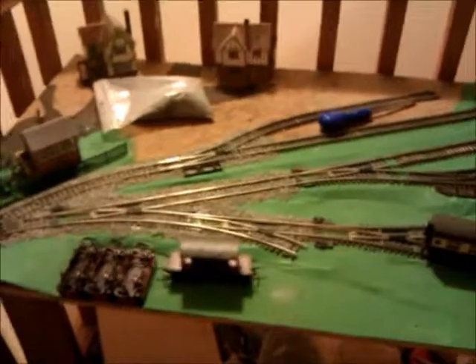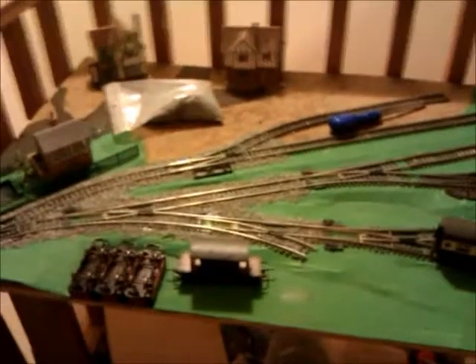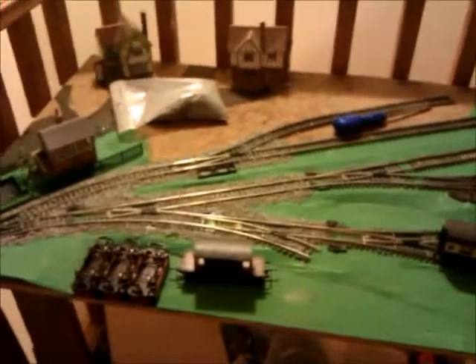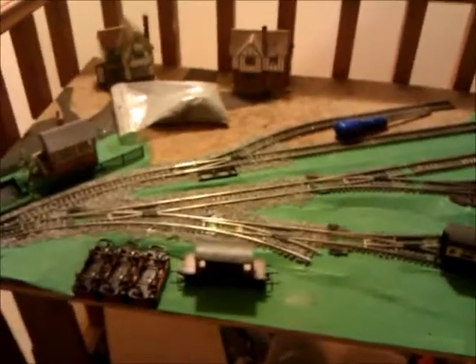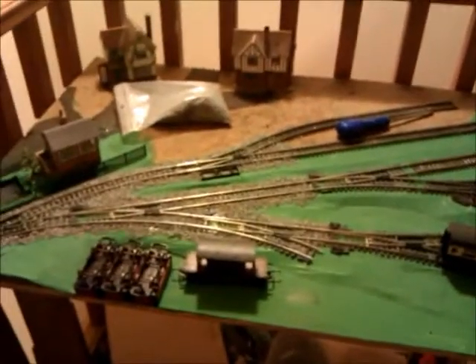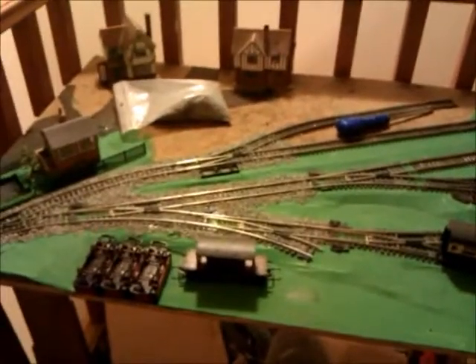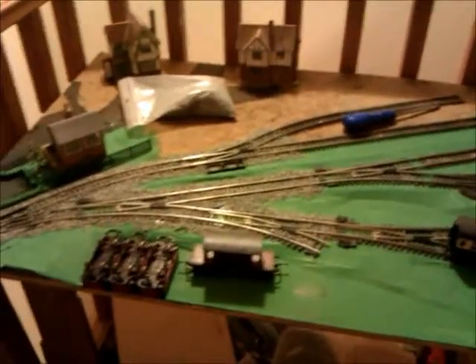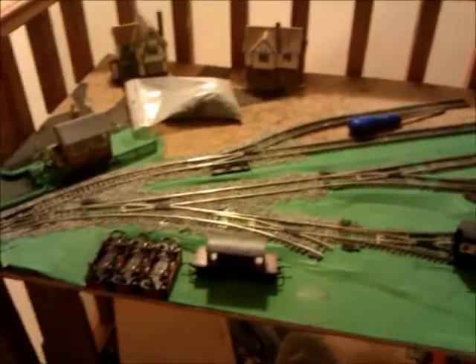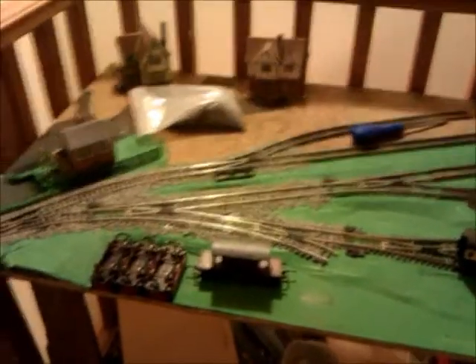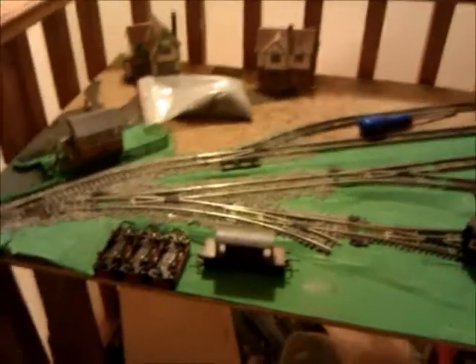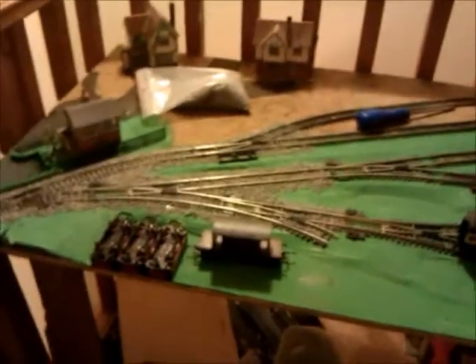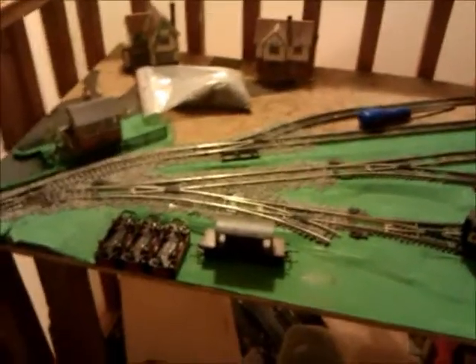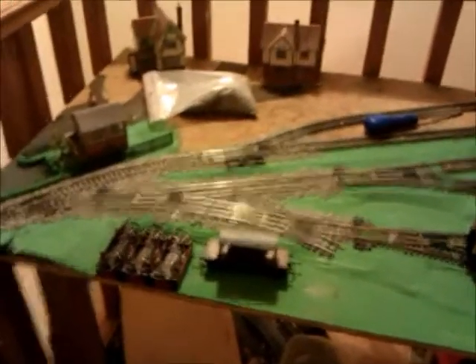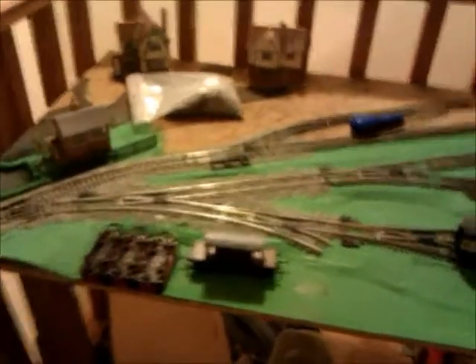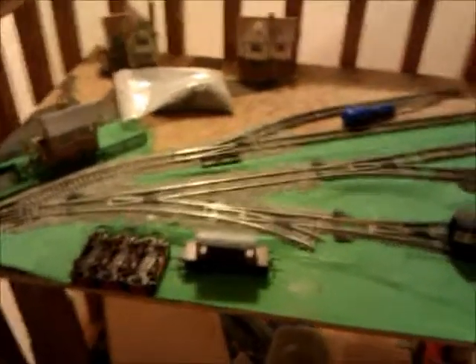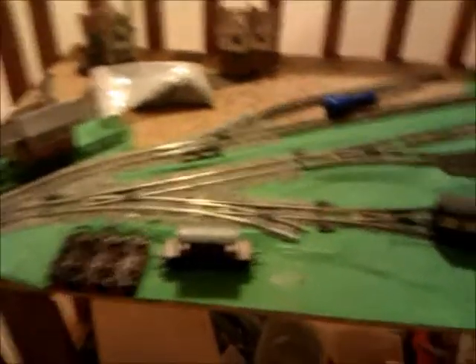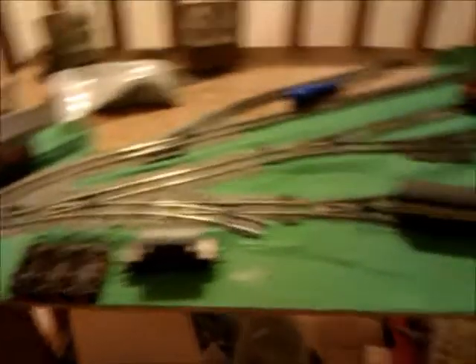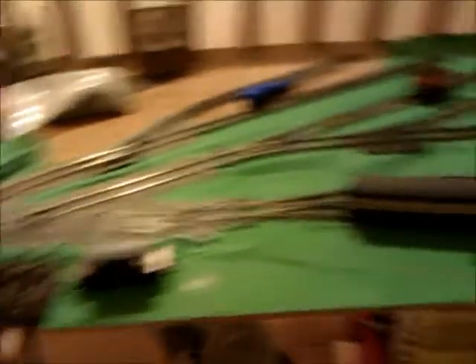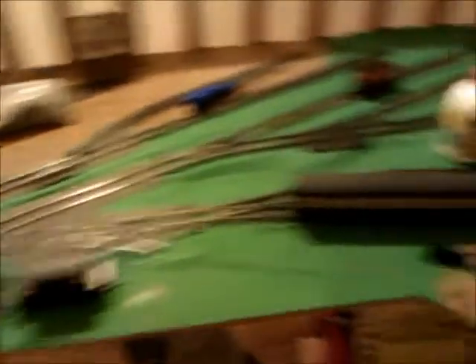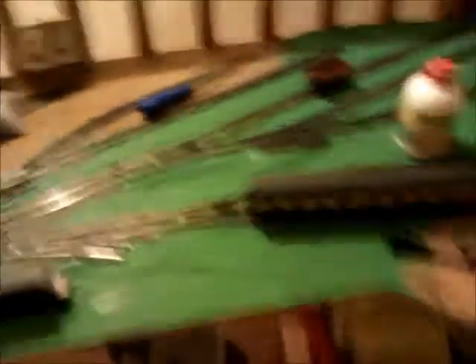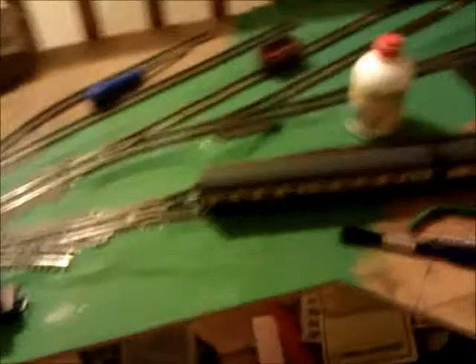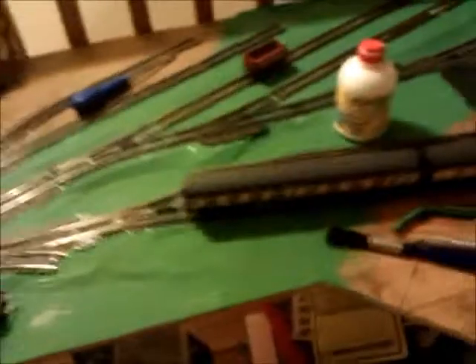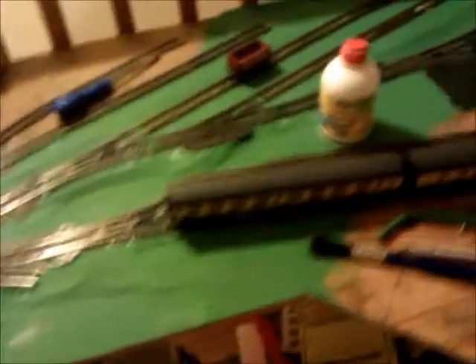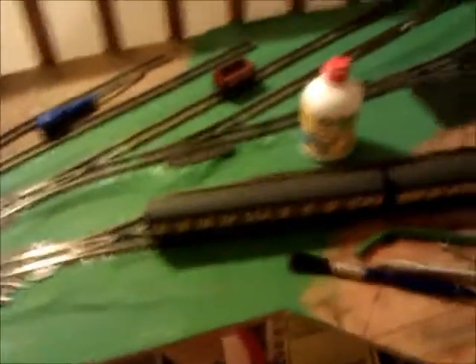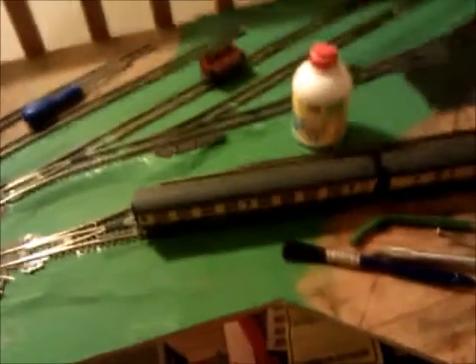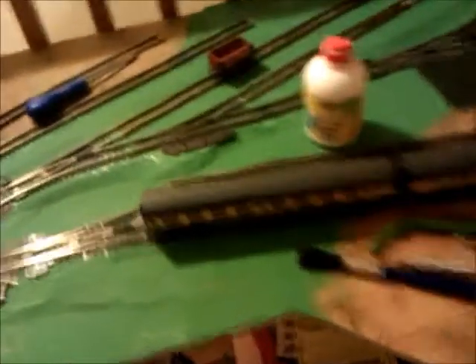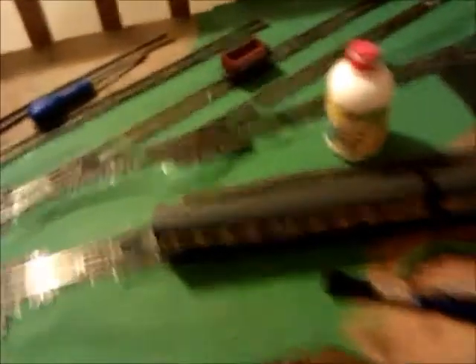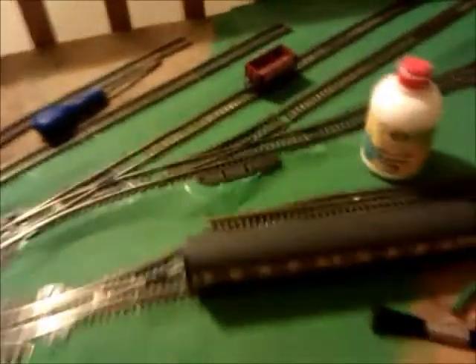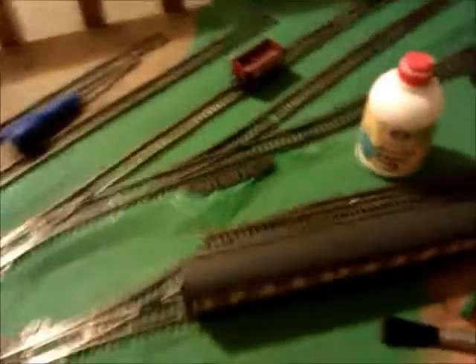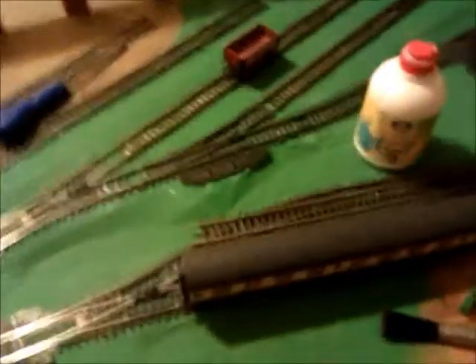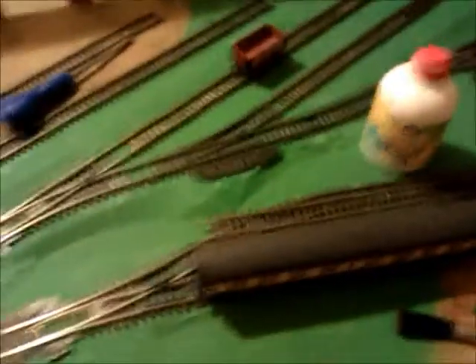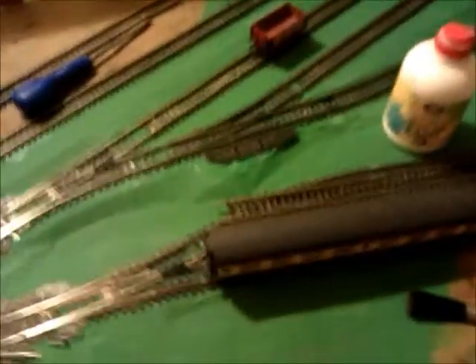Hello YouTube, I'm Soda449. It's time for another little update on my OO gauge layout.